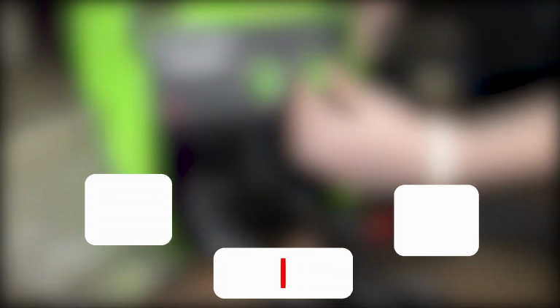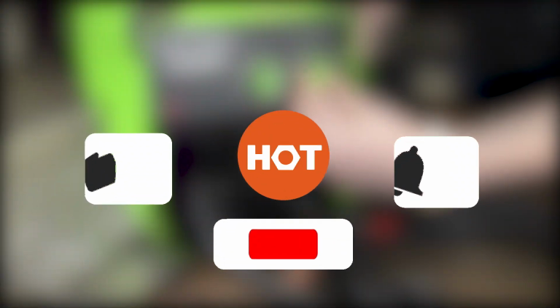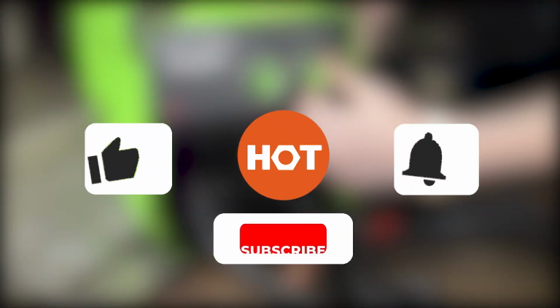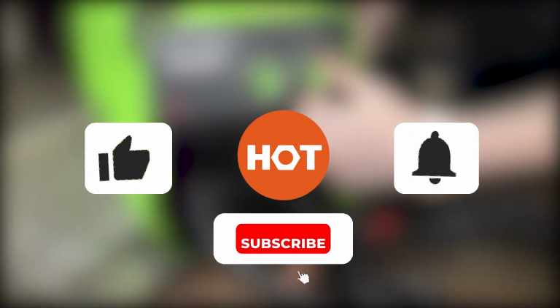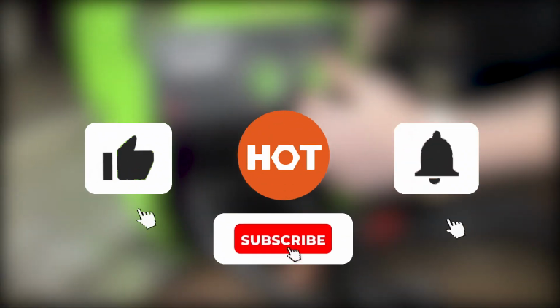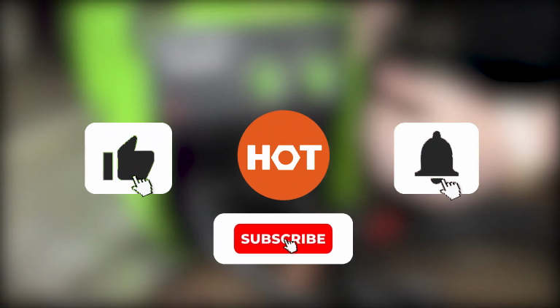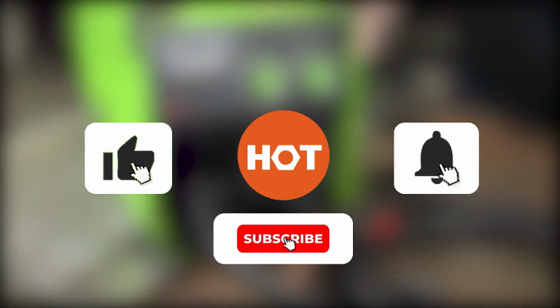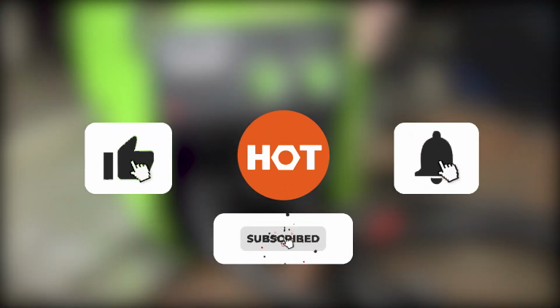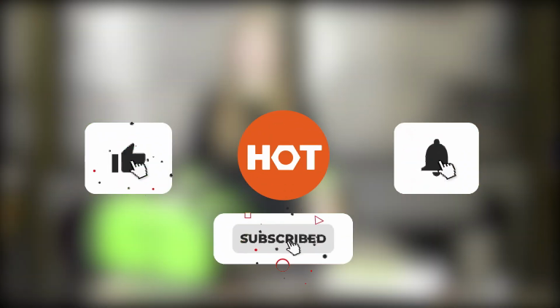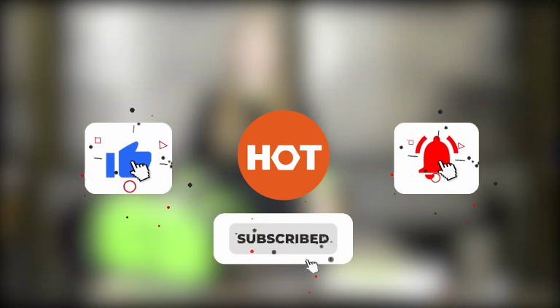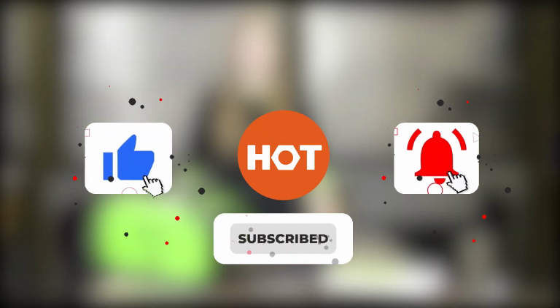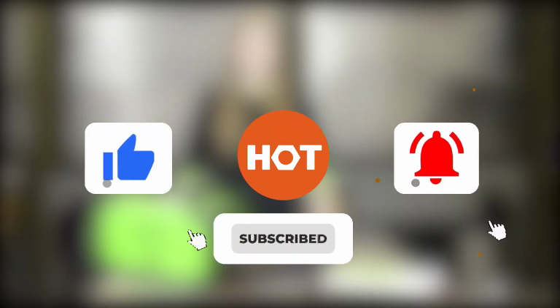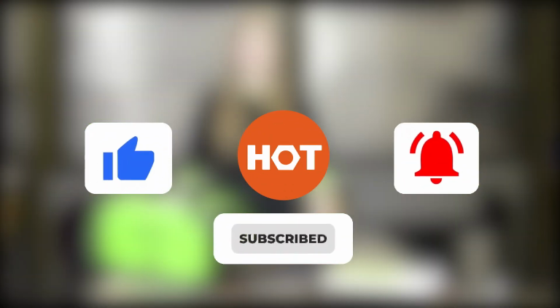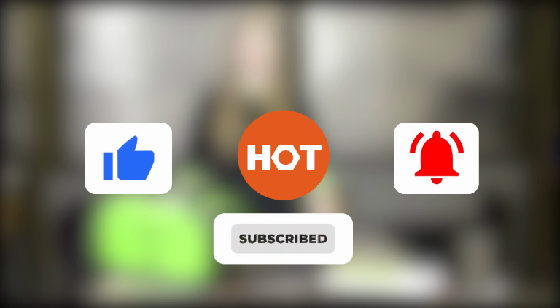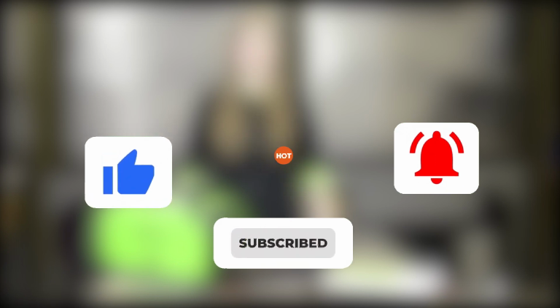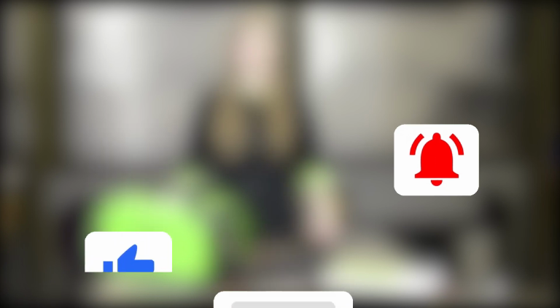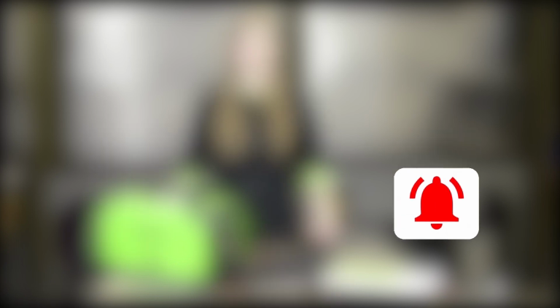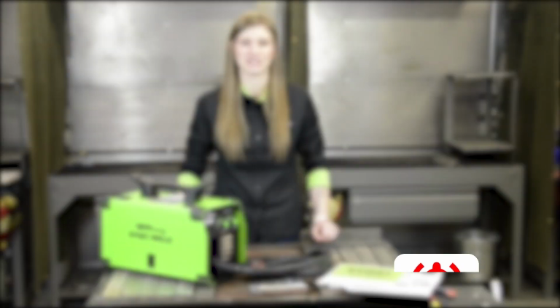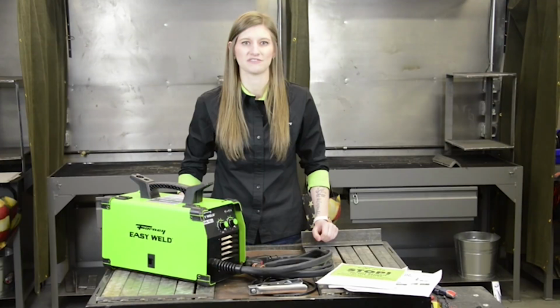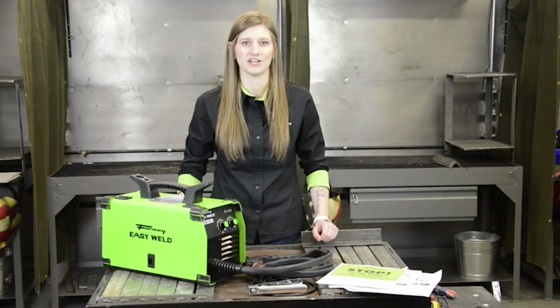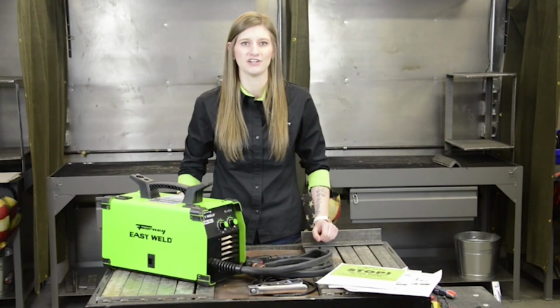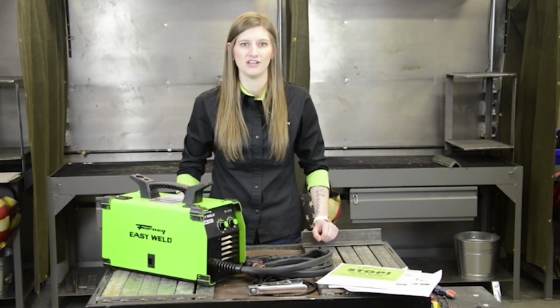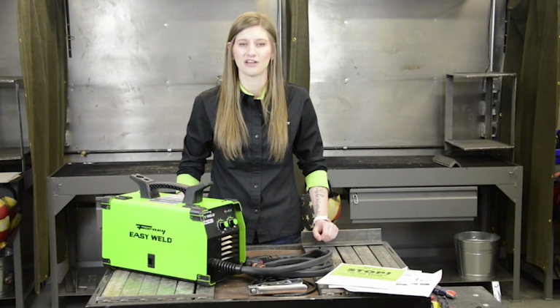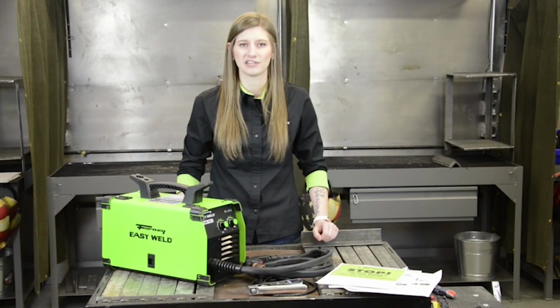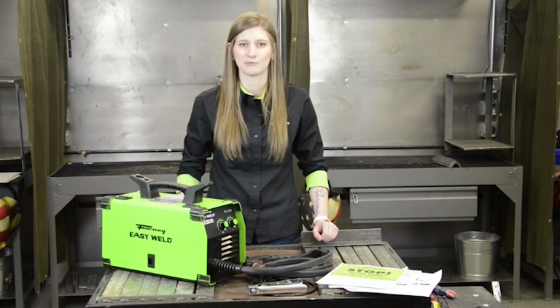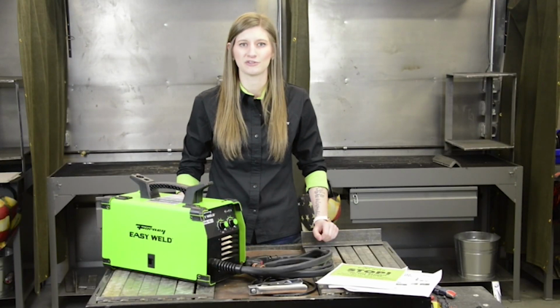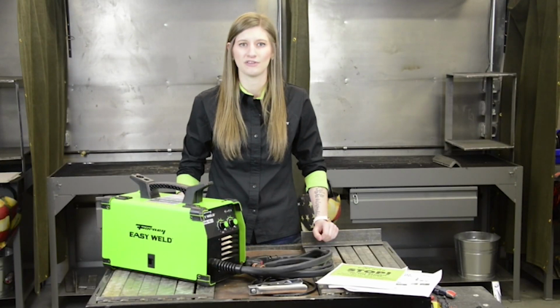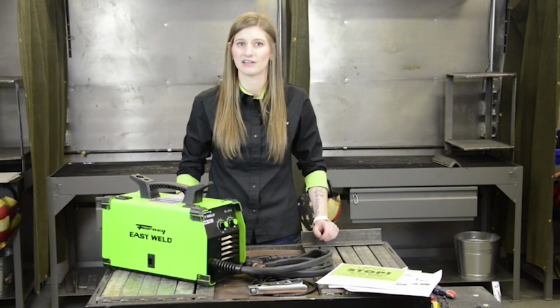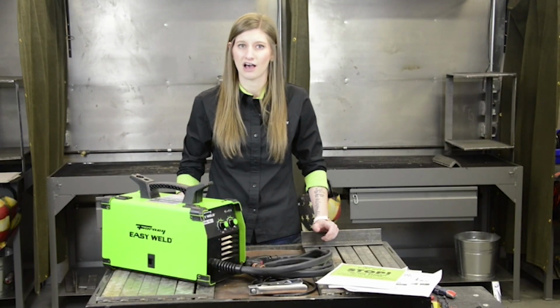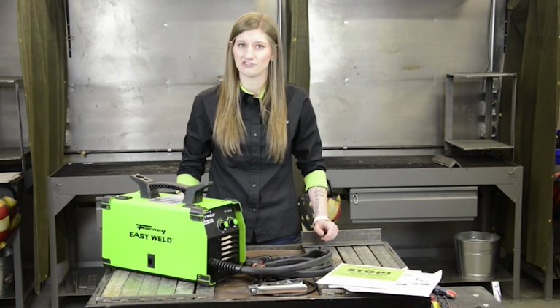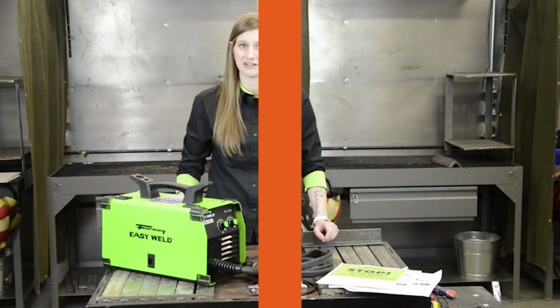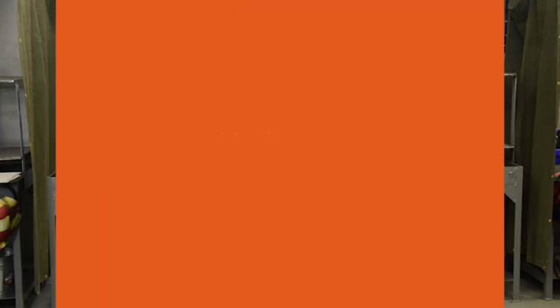Before we begin, be sure to like the video and subscribe to stay up to date with the best tools, equipment and accessories out there for you.